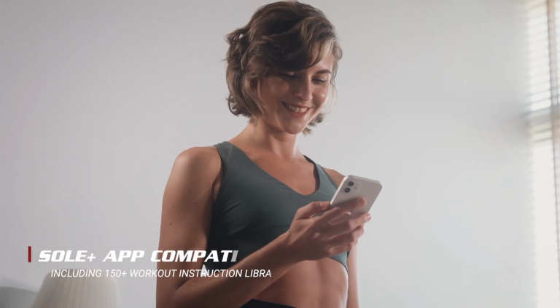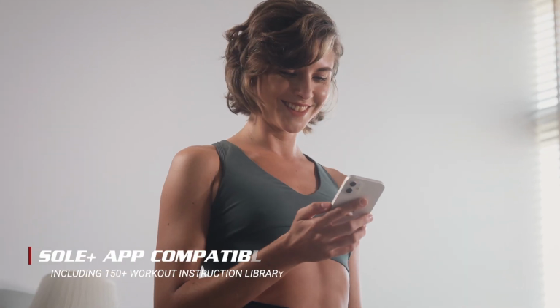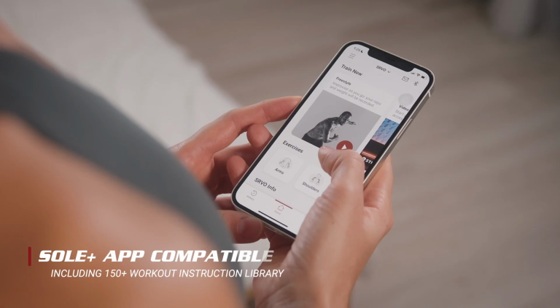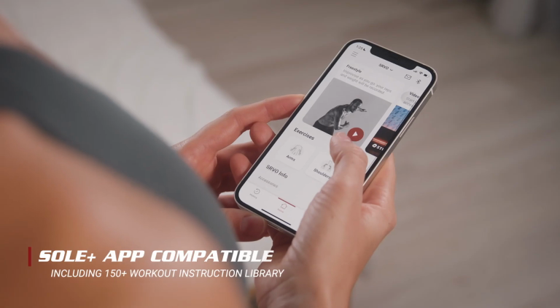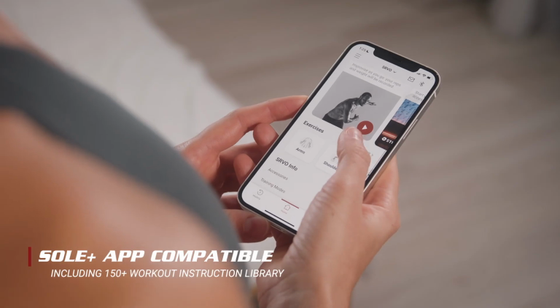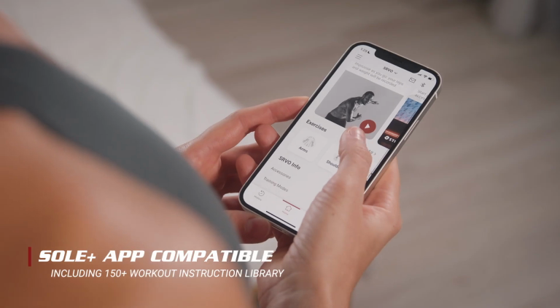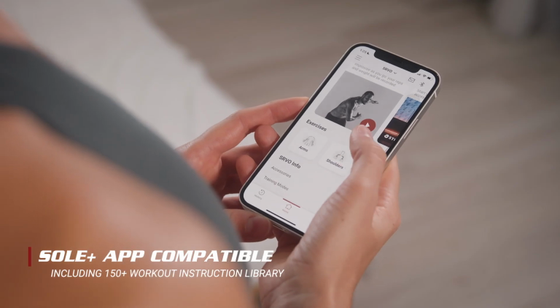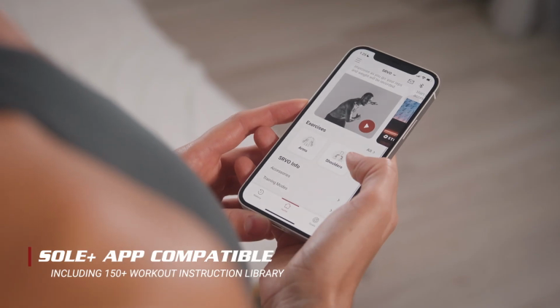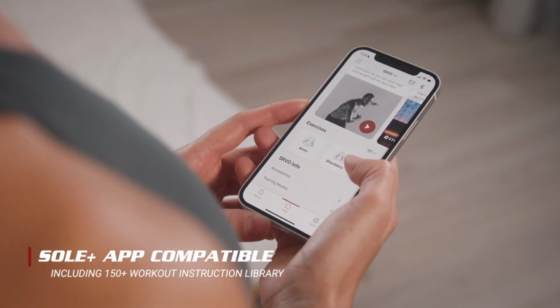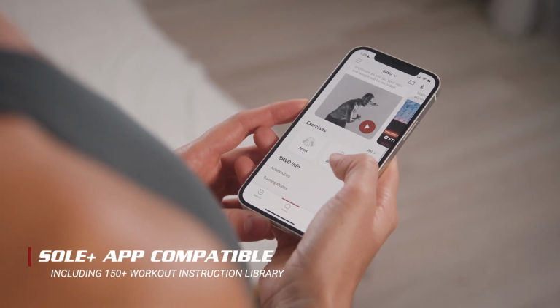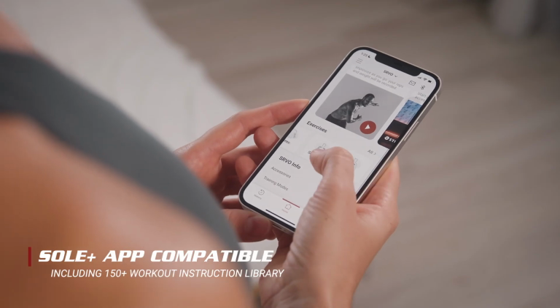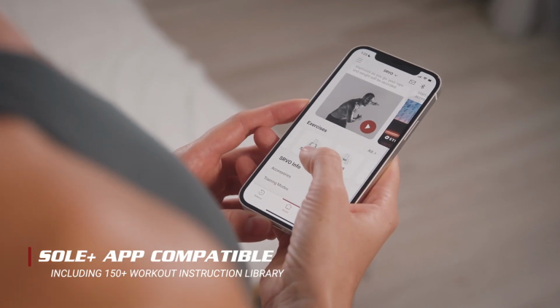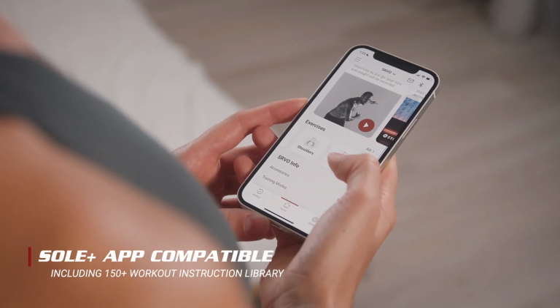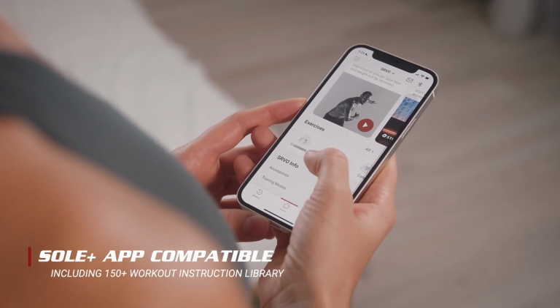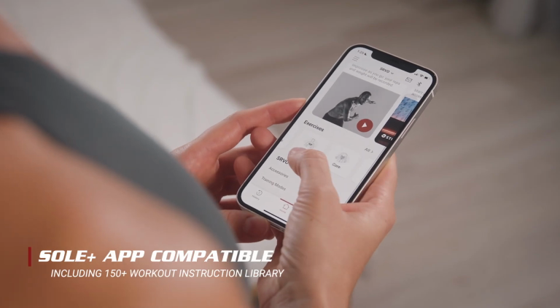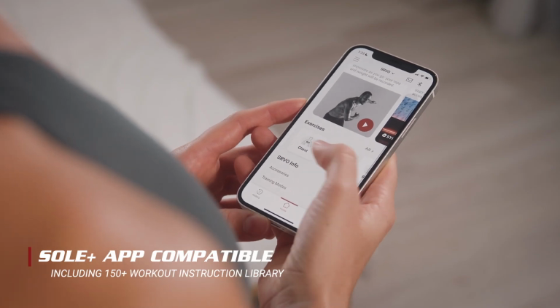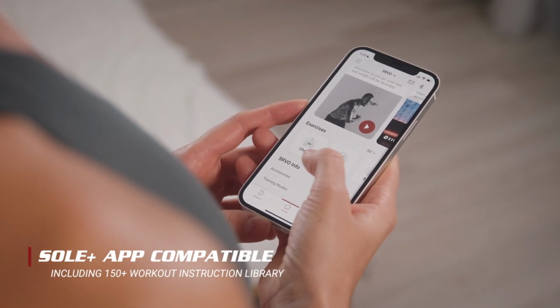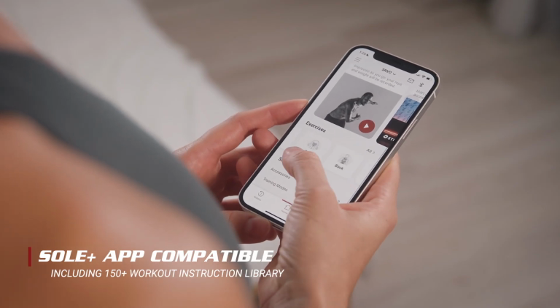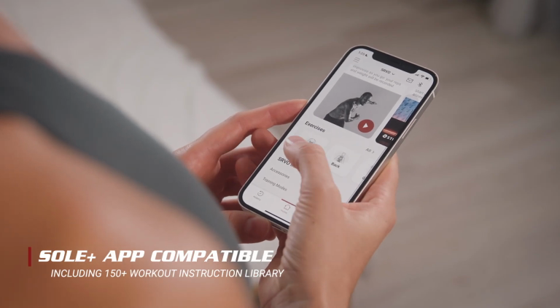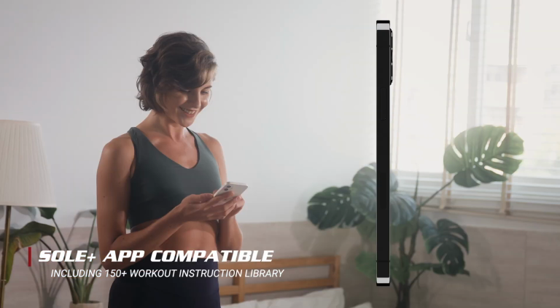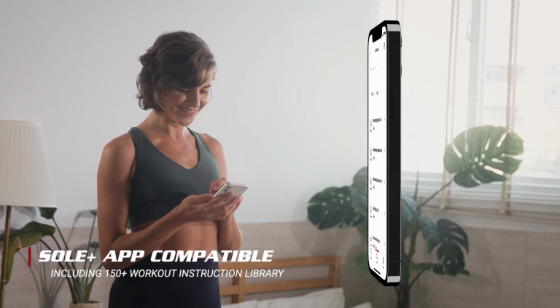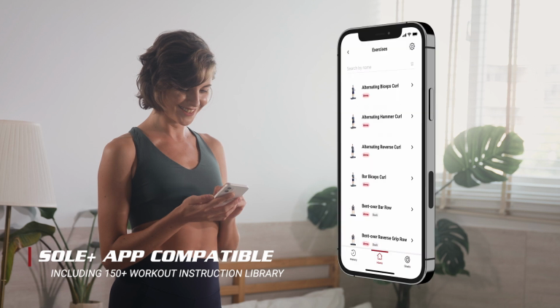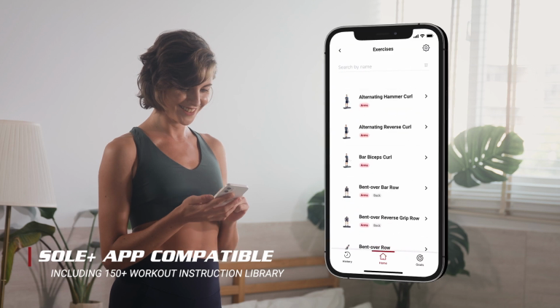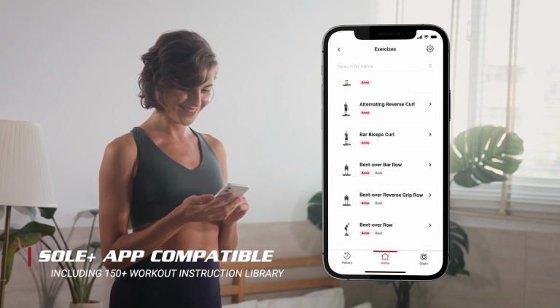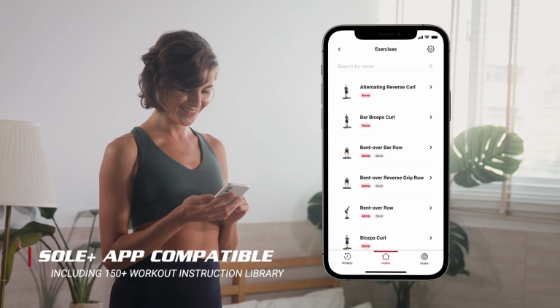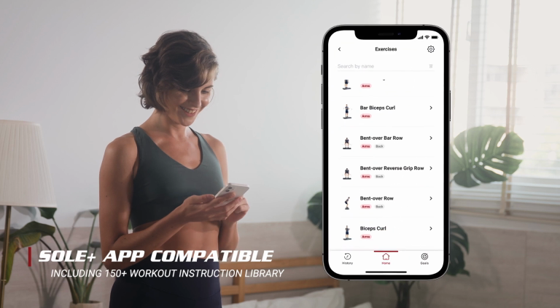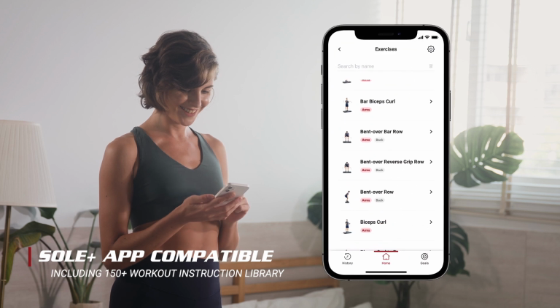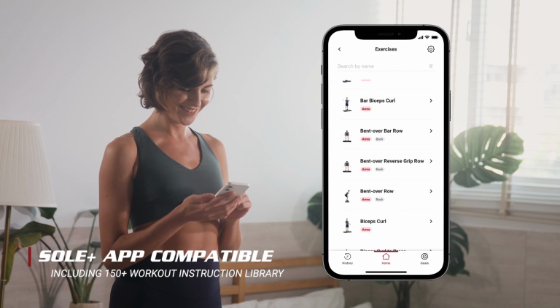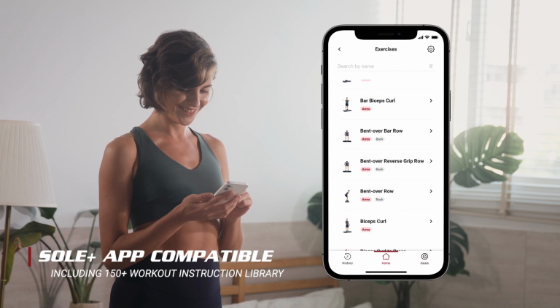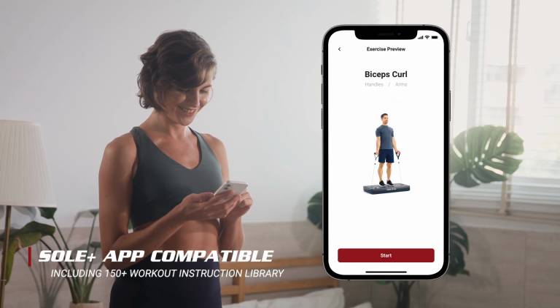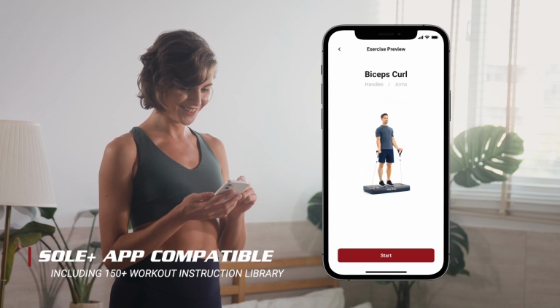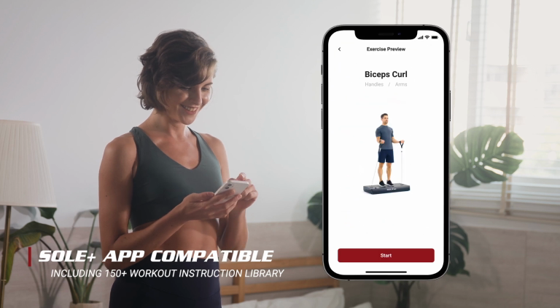There are over 150-plus essential instruction videos inside the Sol Plus app that can assist you in creating your training program.